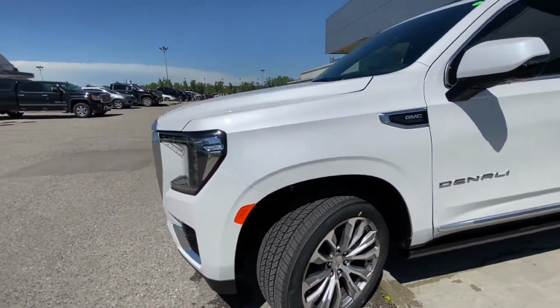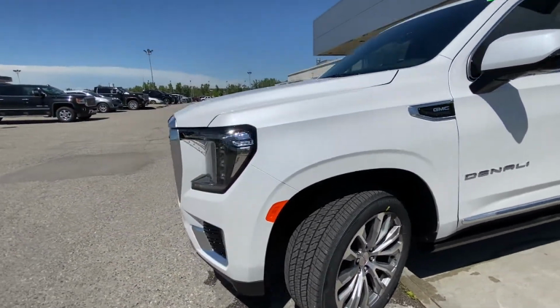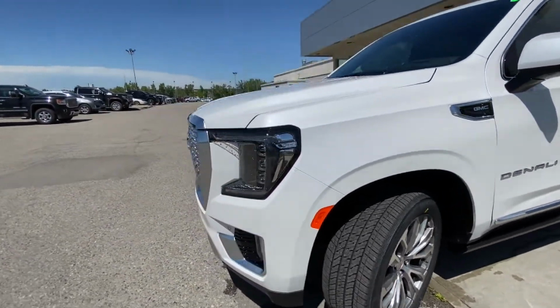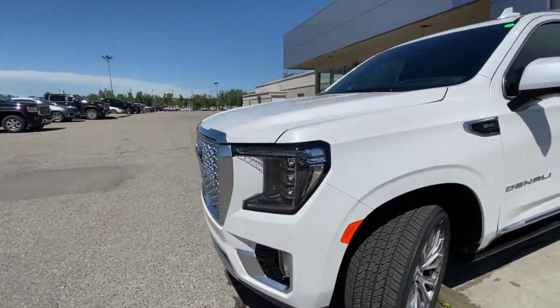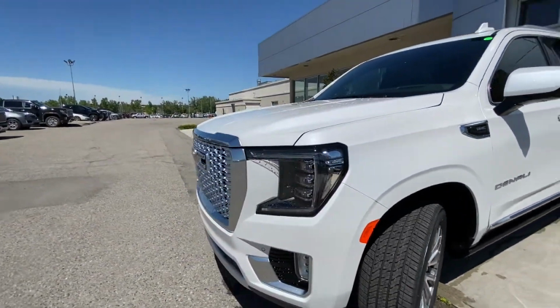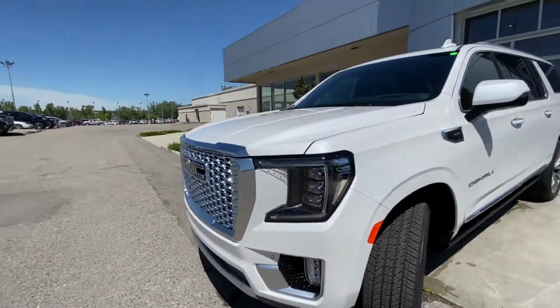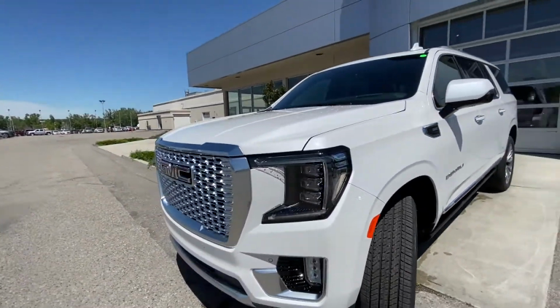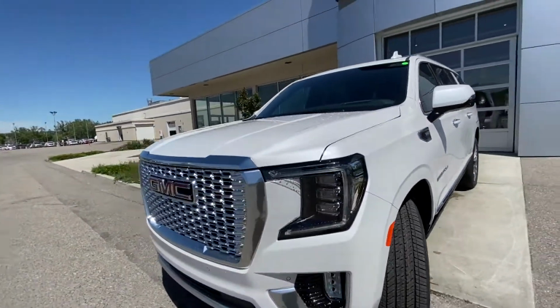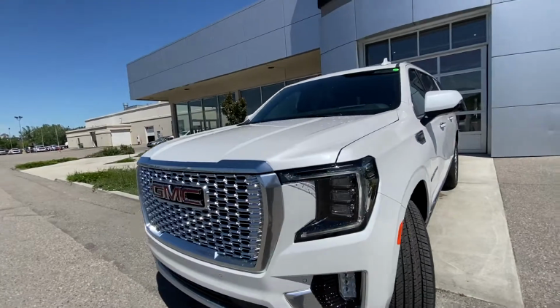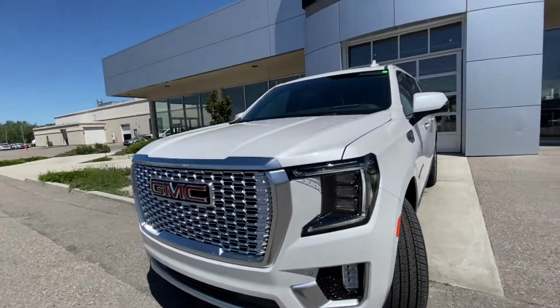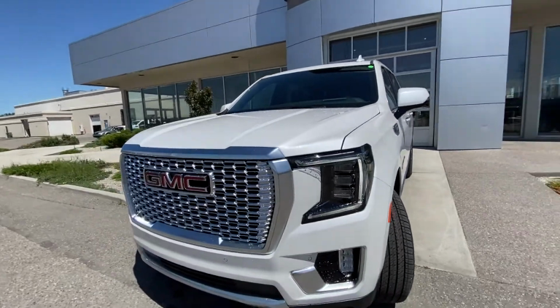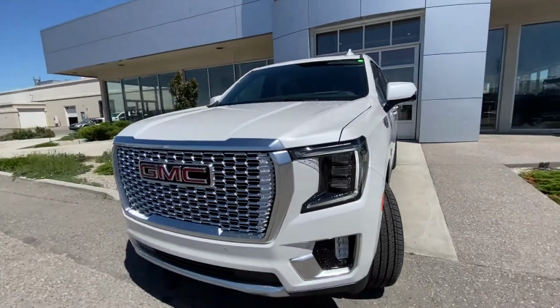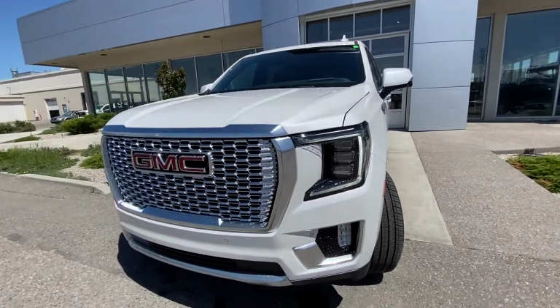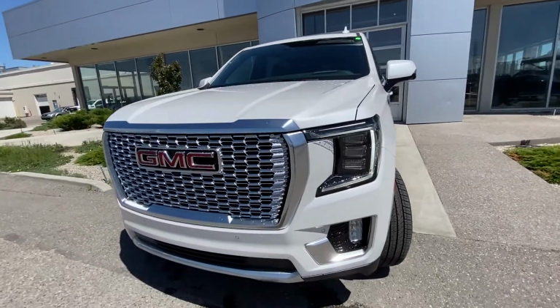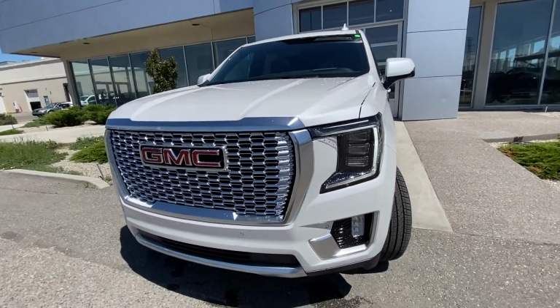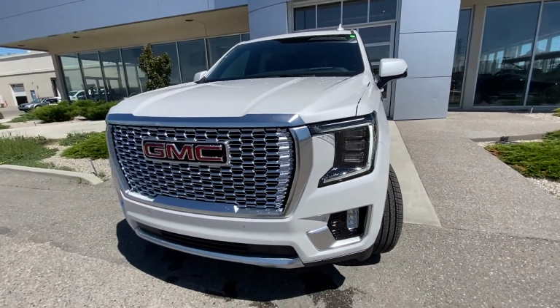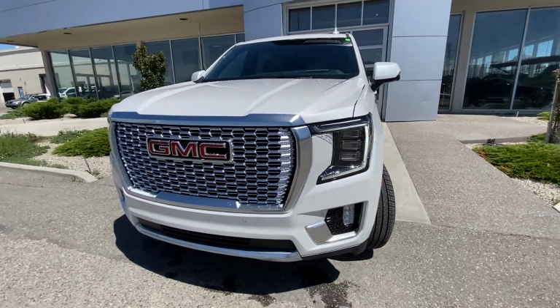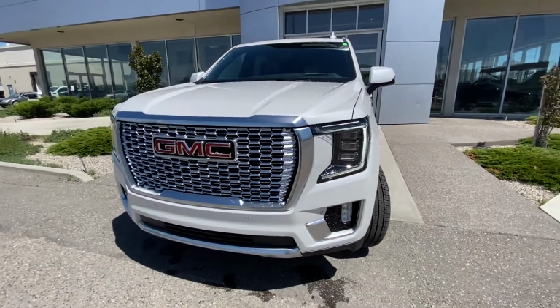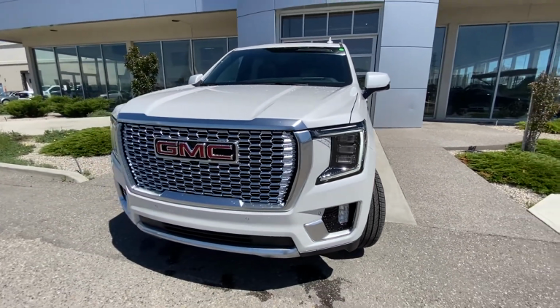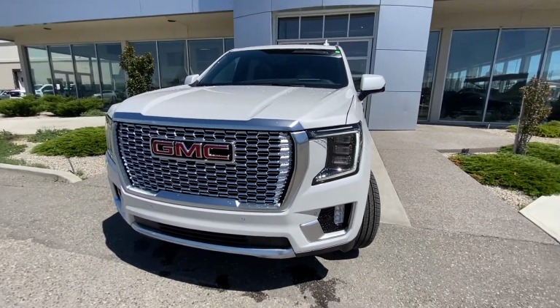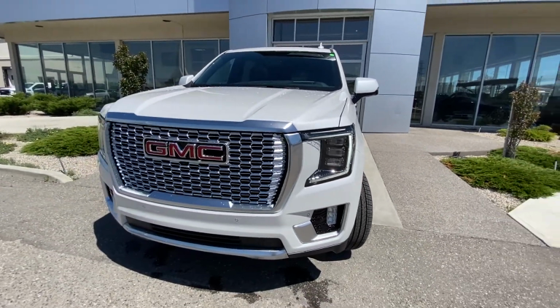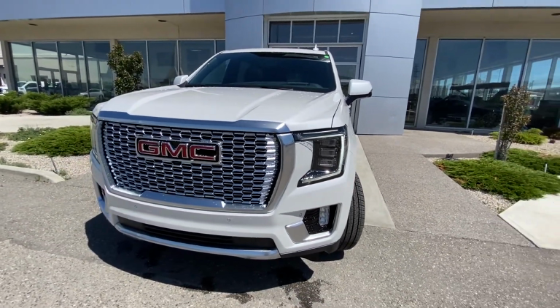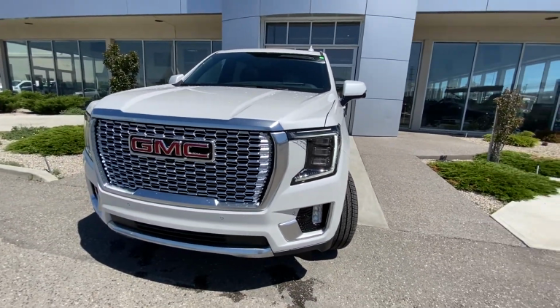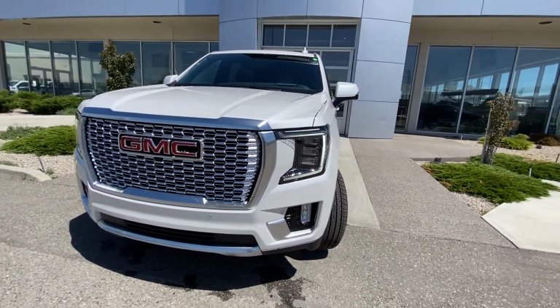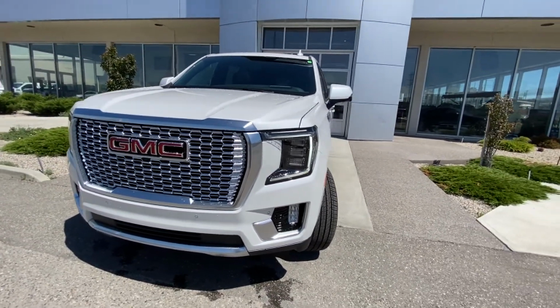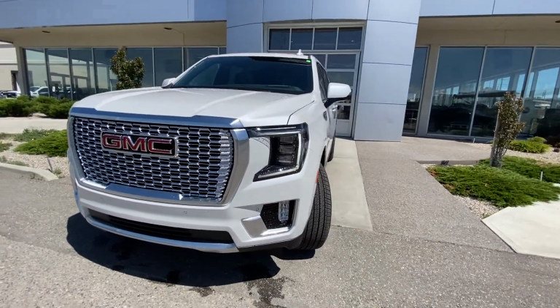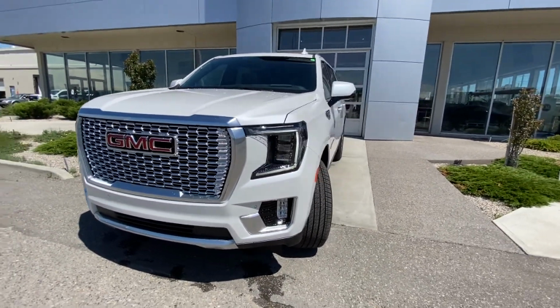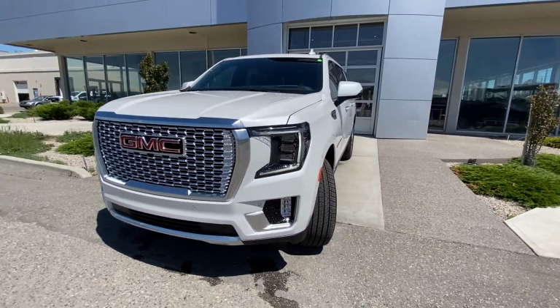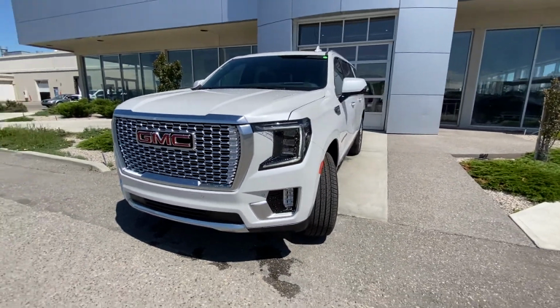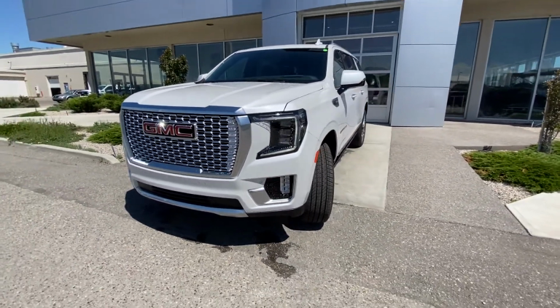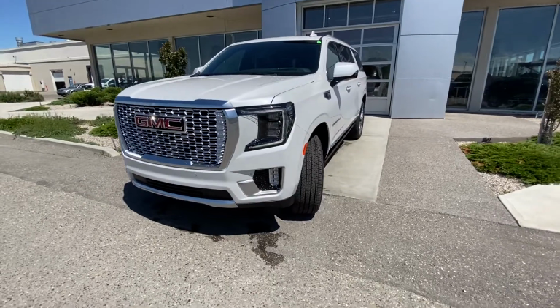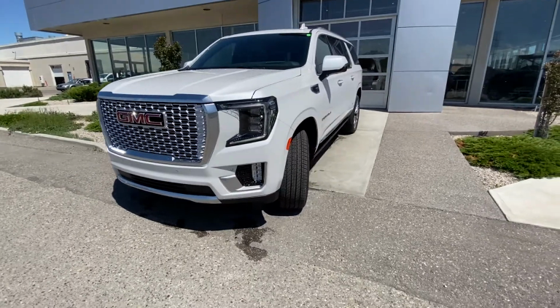At the front of the Yukon Denali, there is a beautiful Denali grille, all chrome with parking sensors, LED daytime running lamps and fog lights.